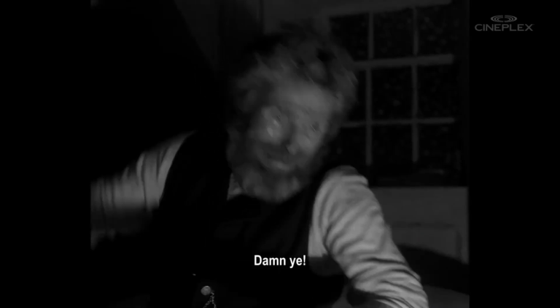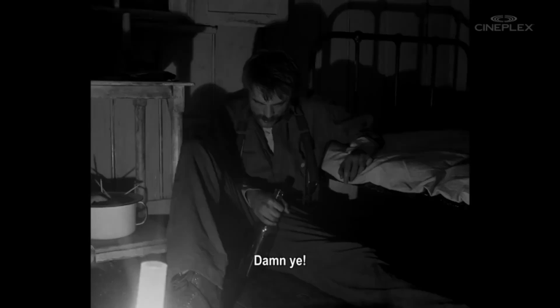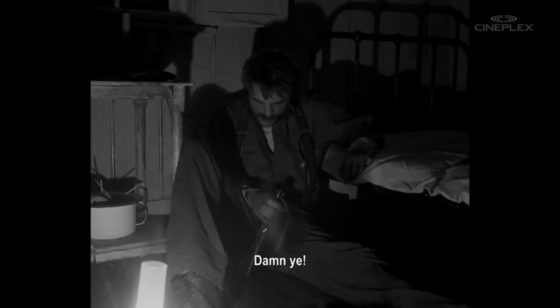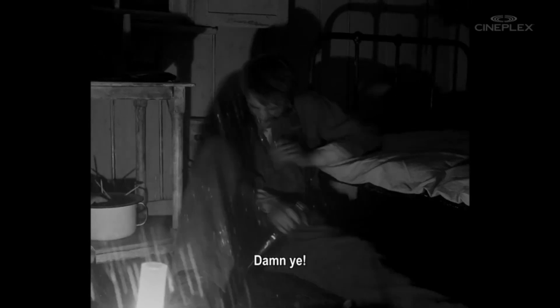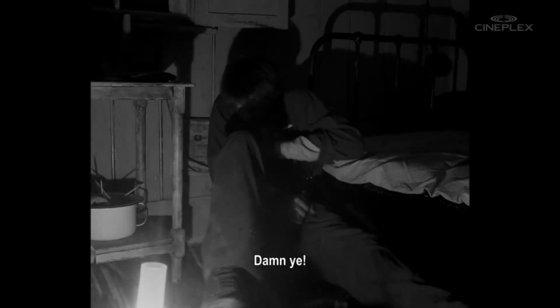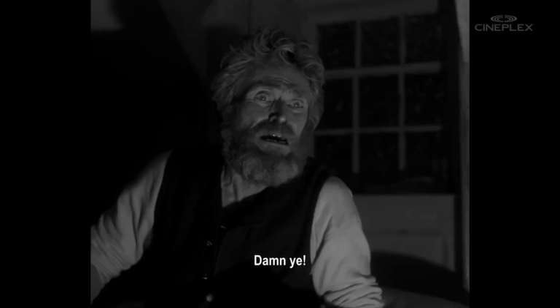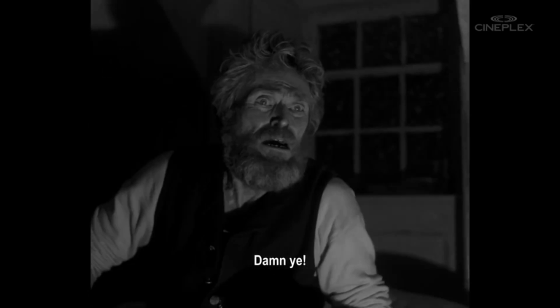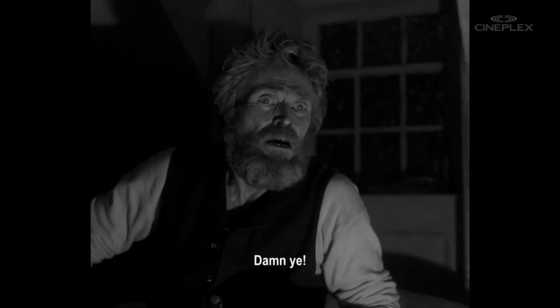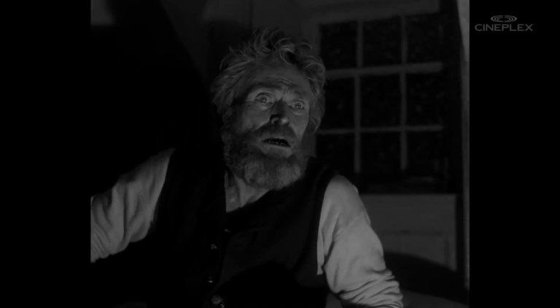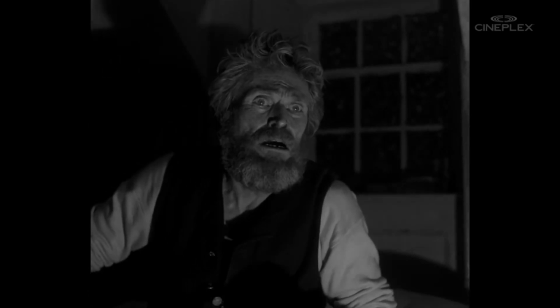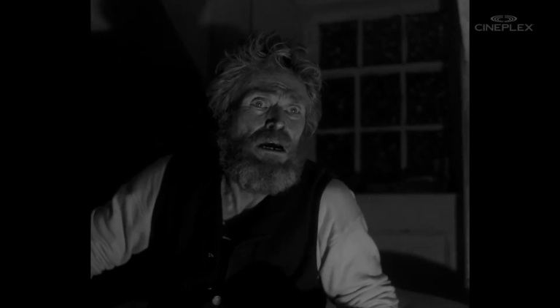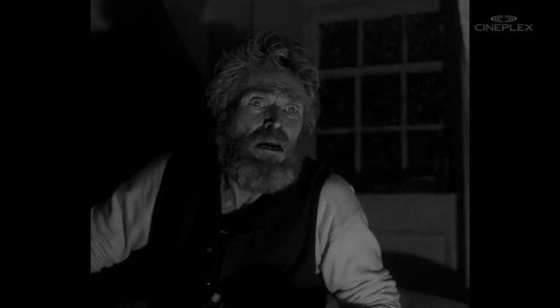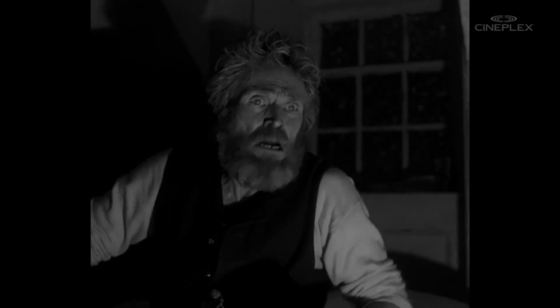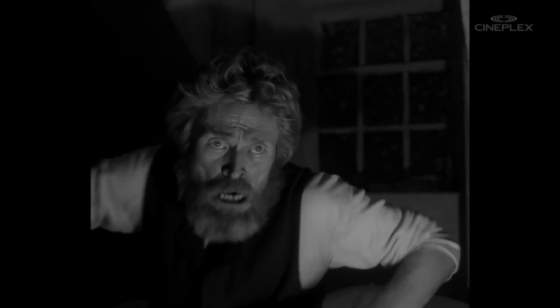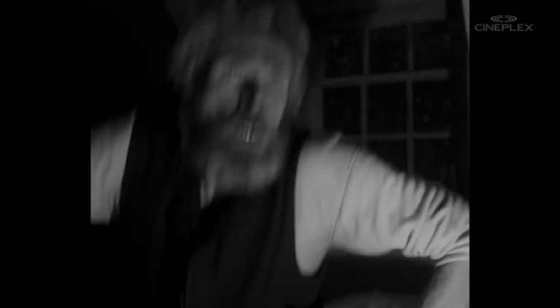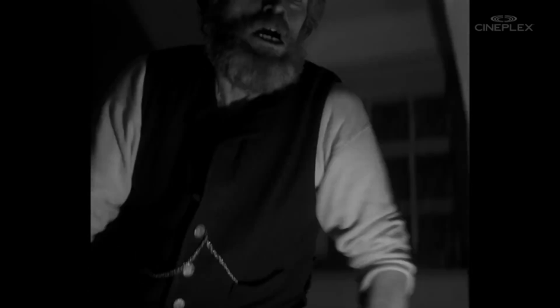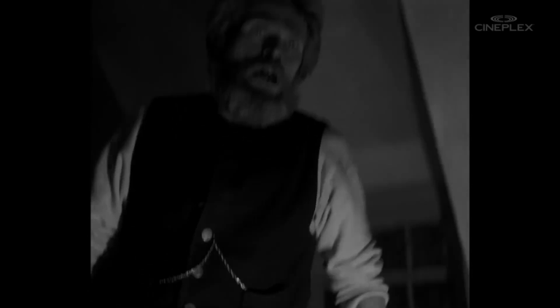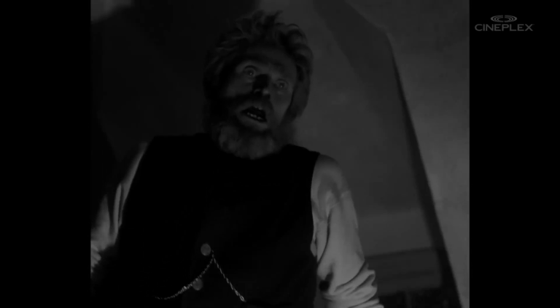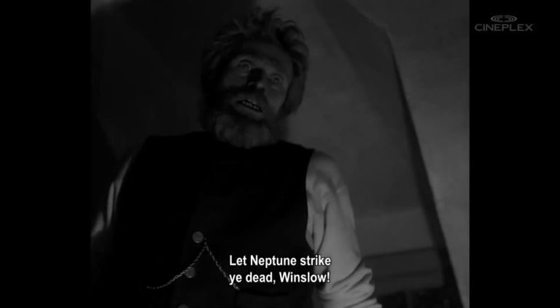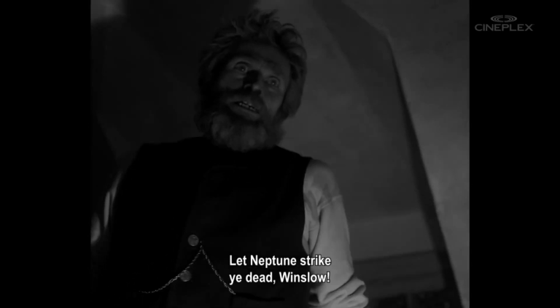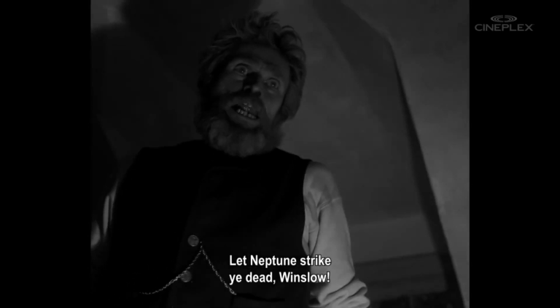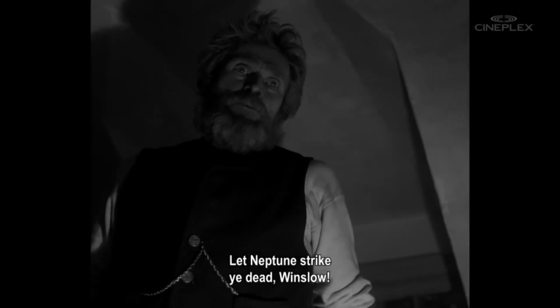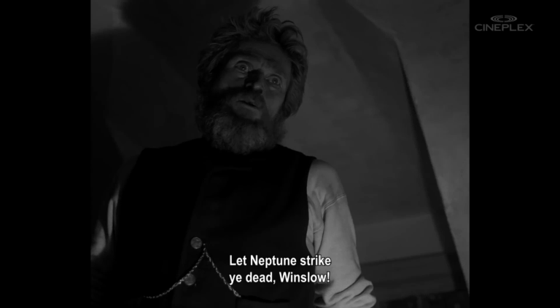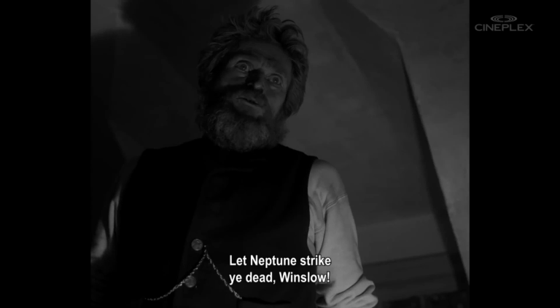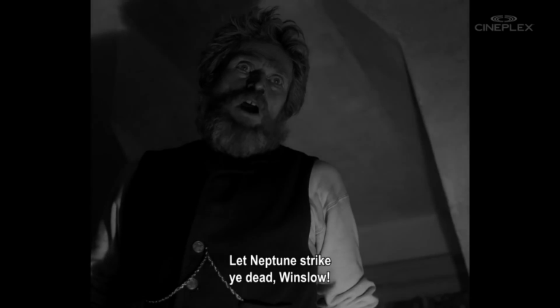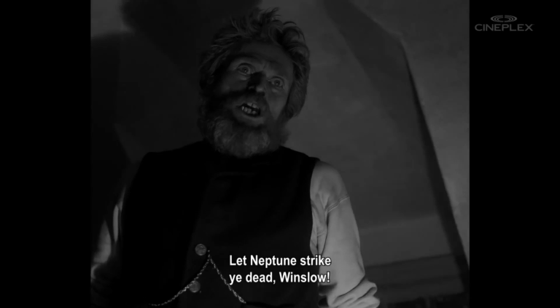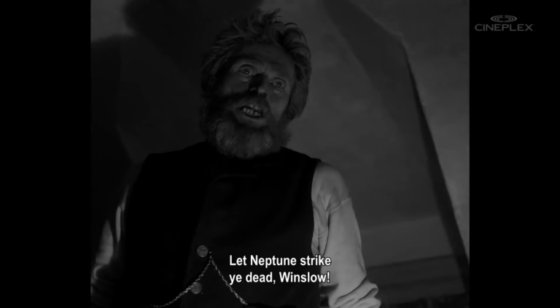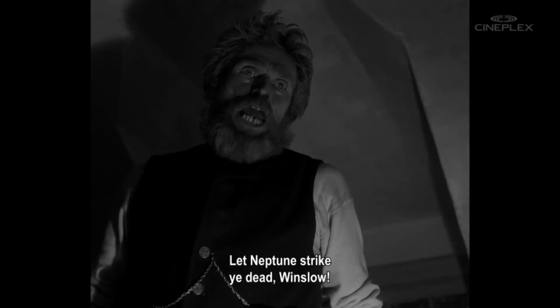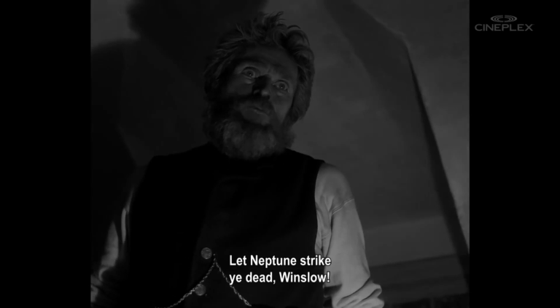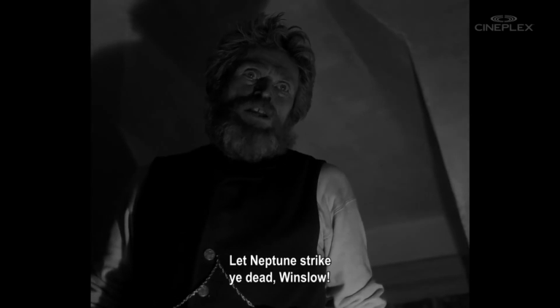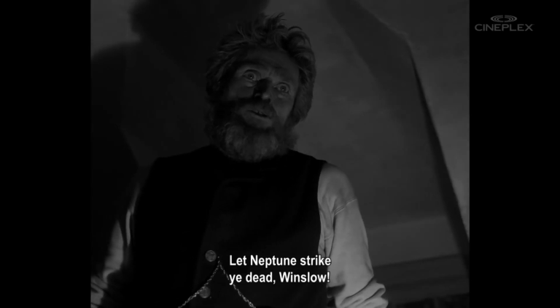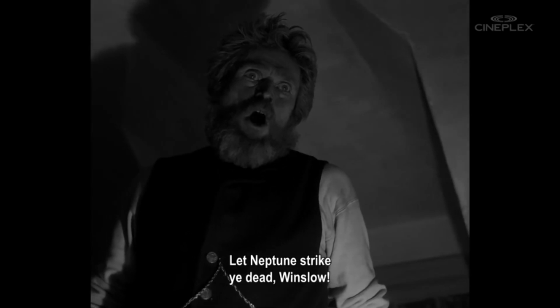Danny! Let Neptune strike ye dead, Winslow!